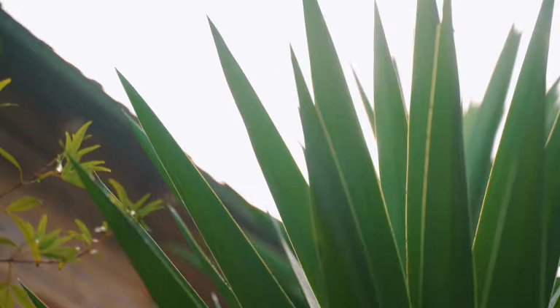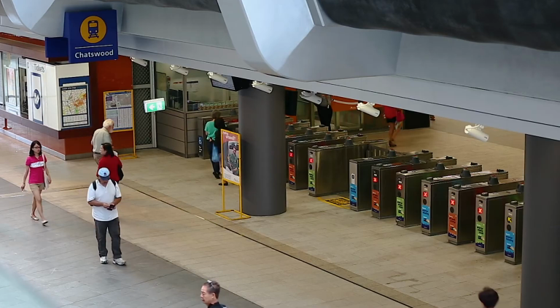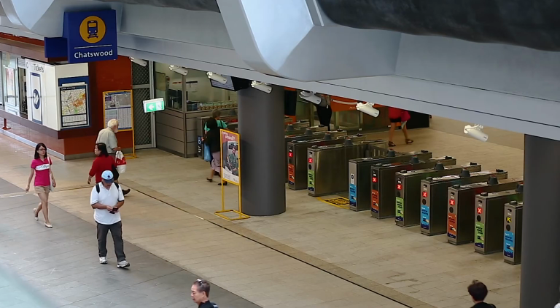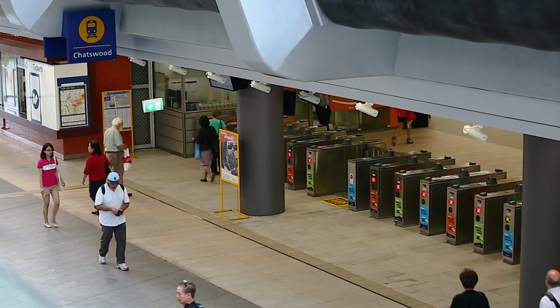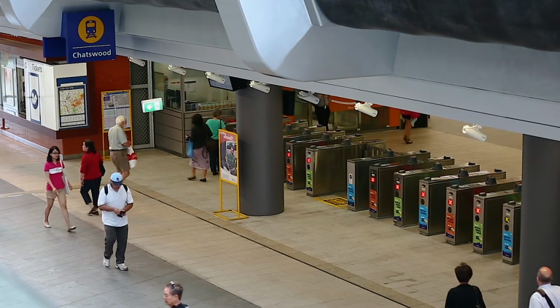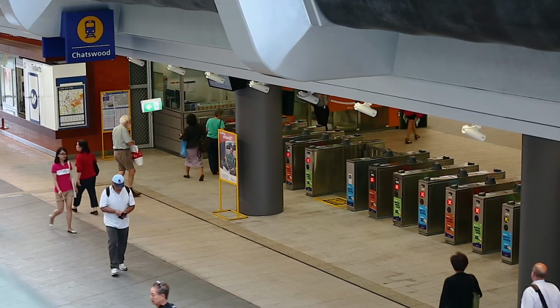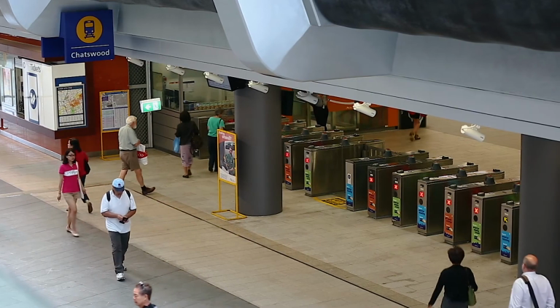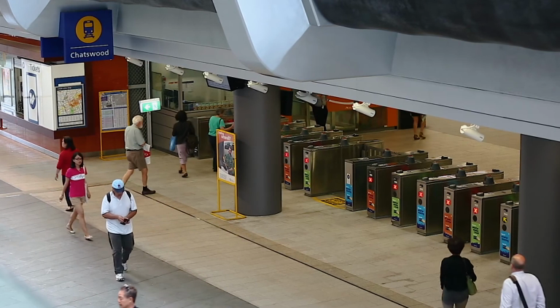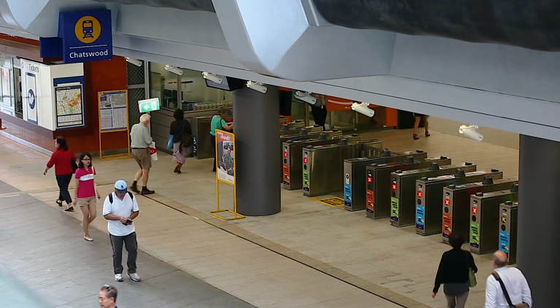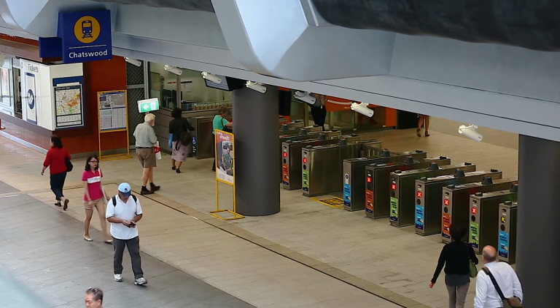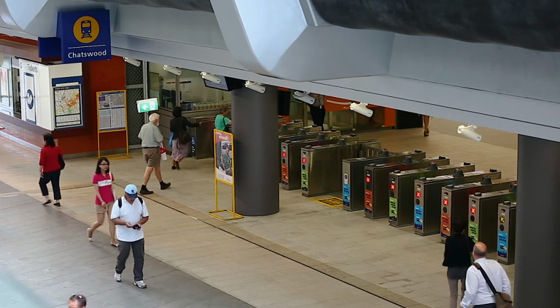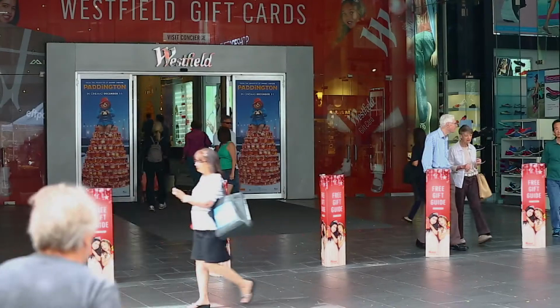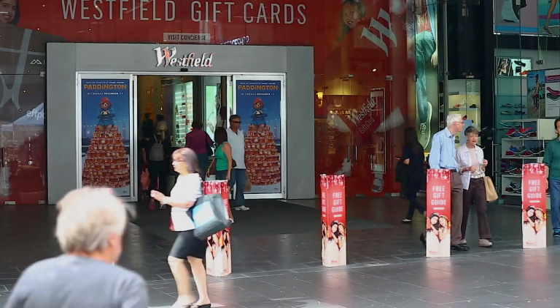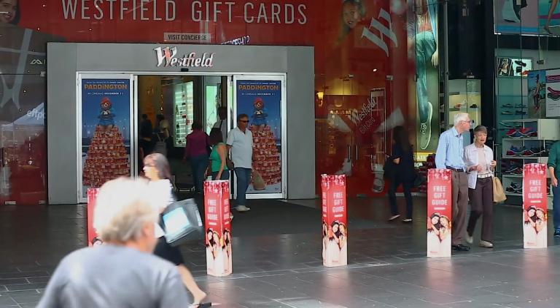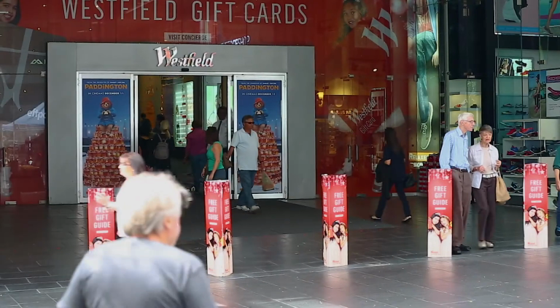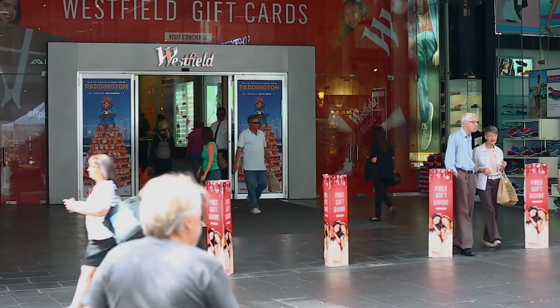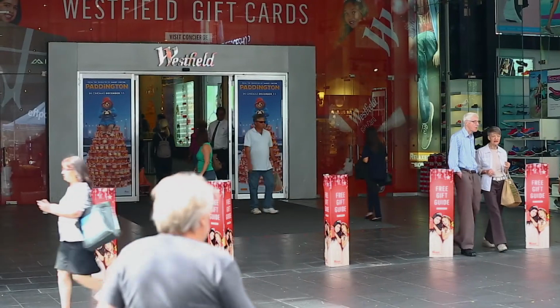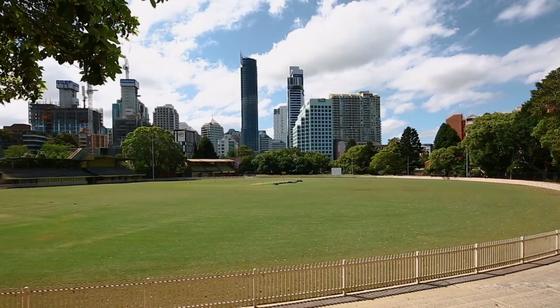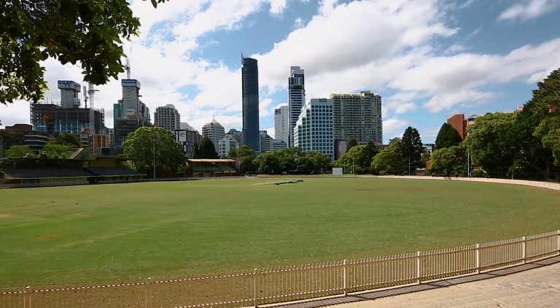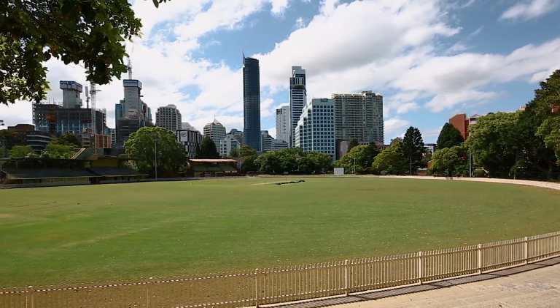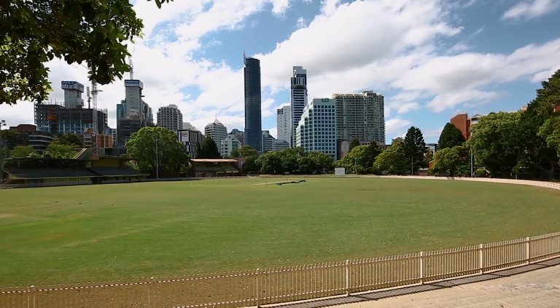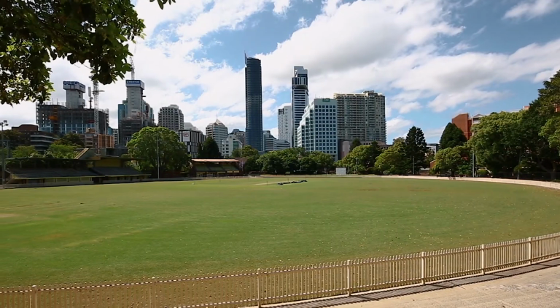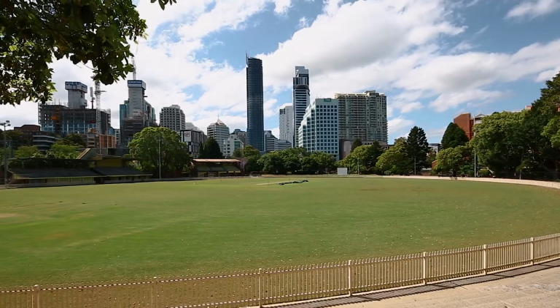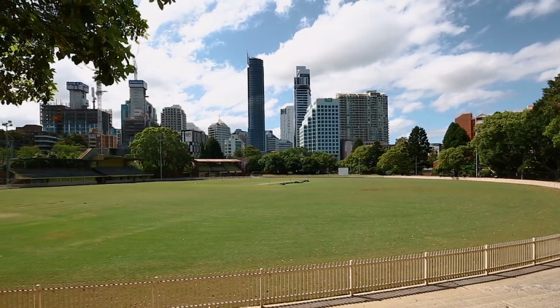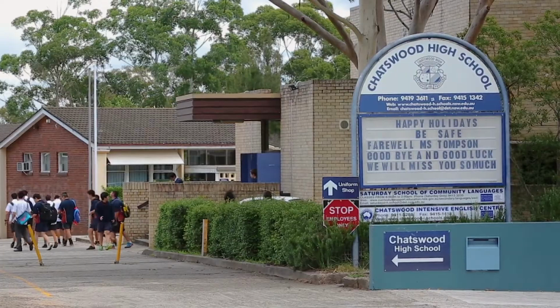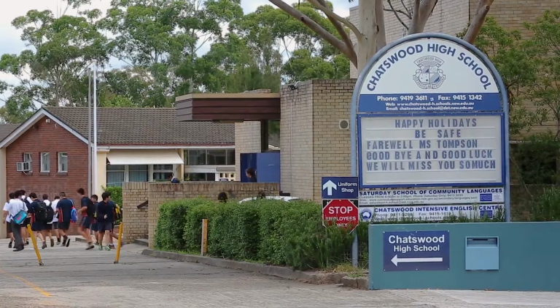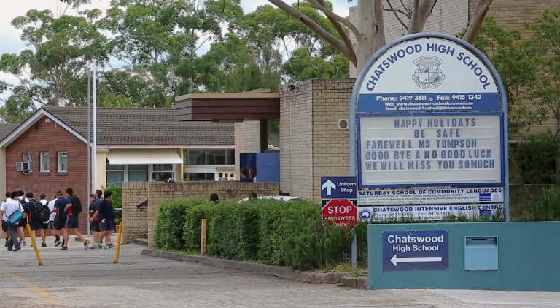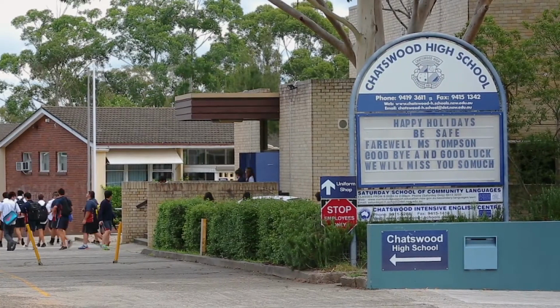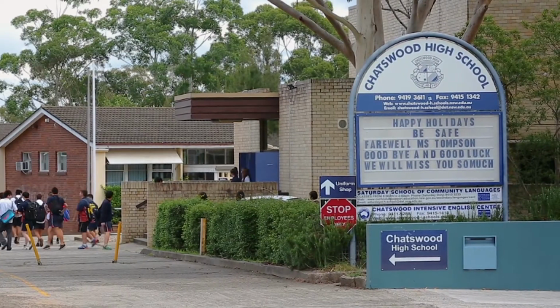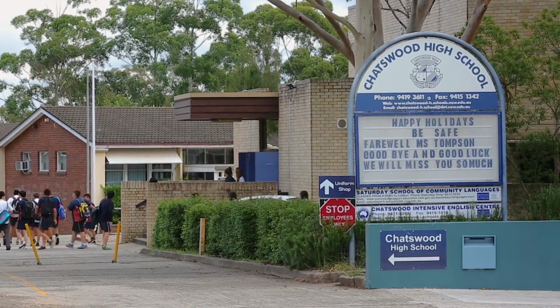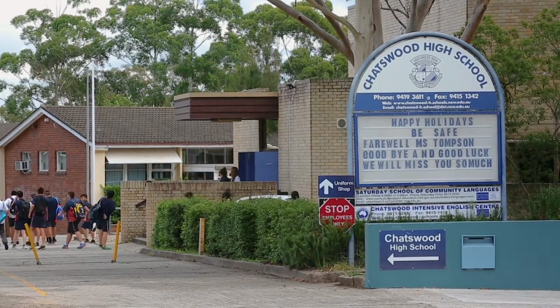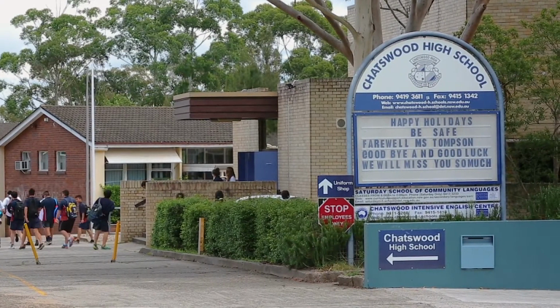It is a level walk to Chatswood Station, Westfield Shops and Chatswood Oval, while also being close to schools.